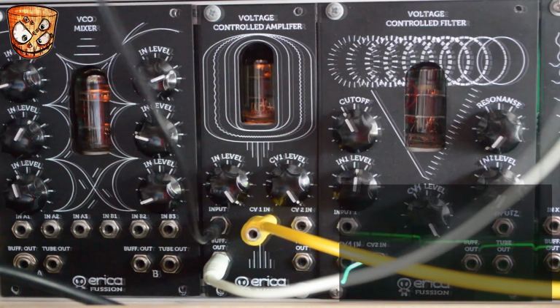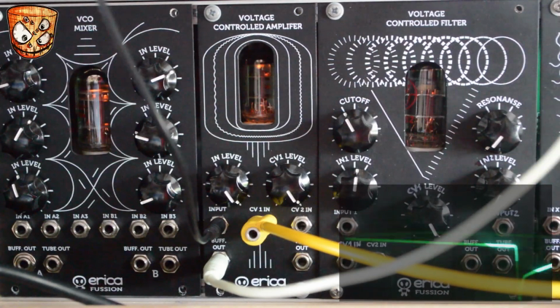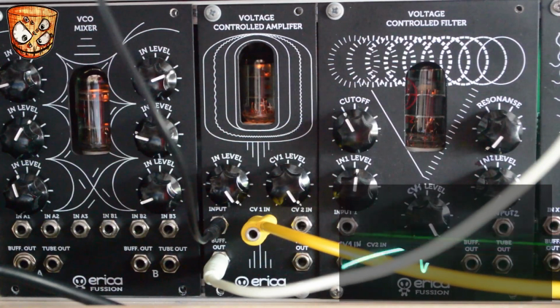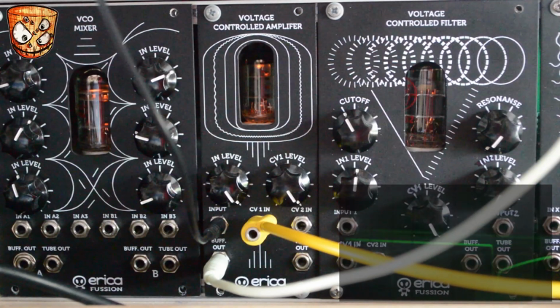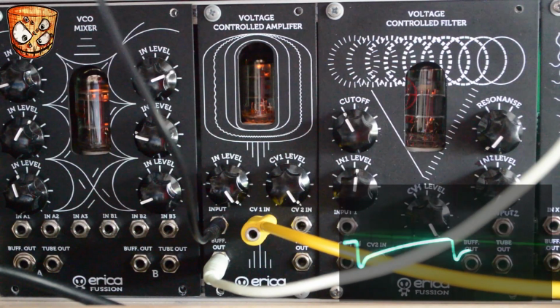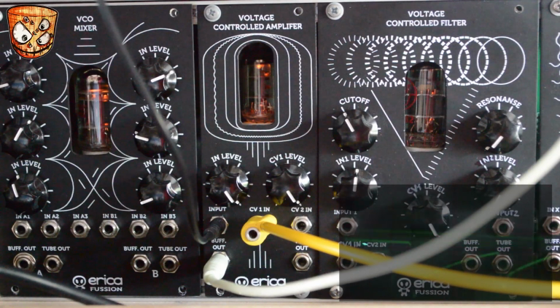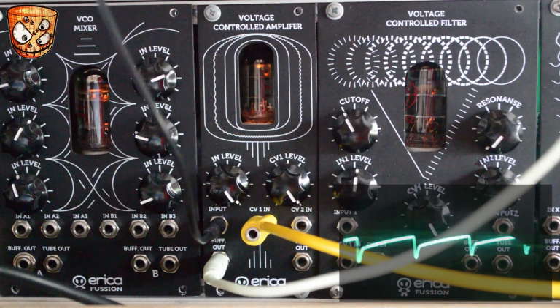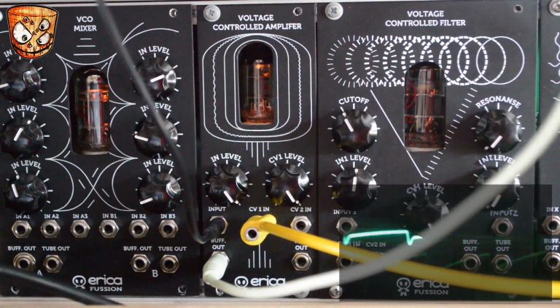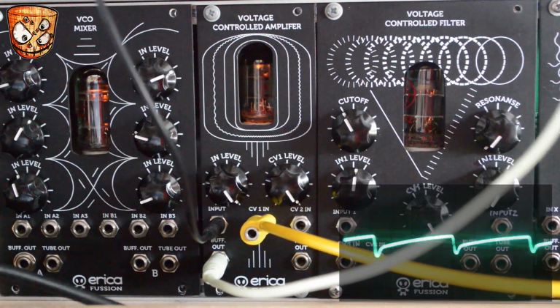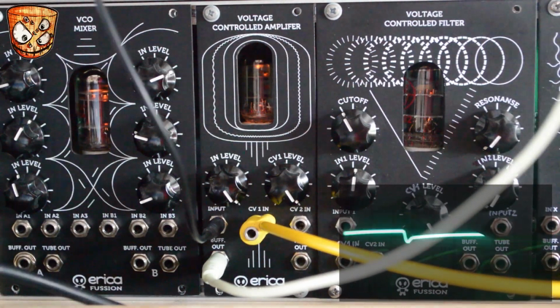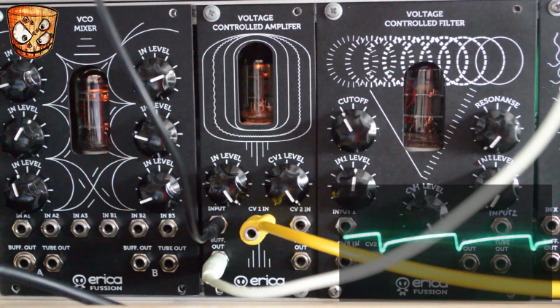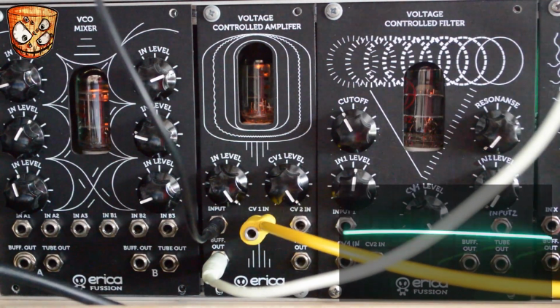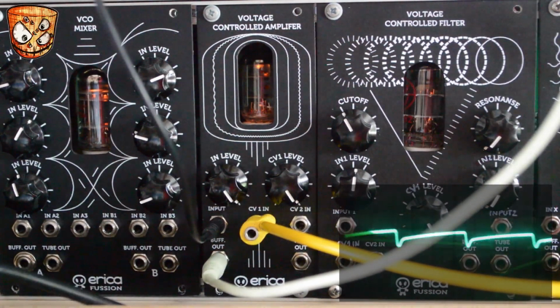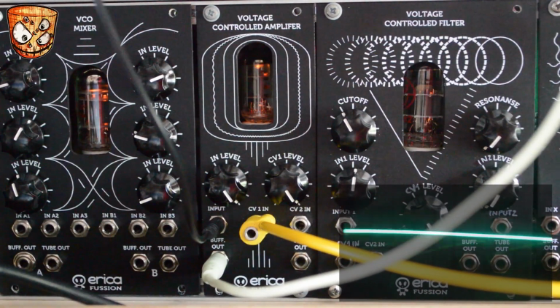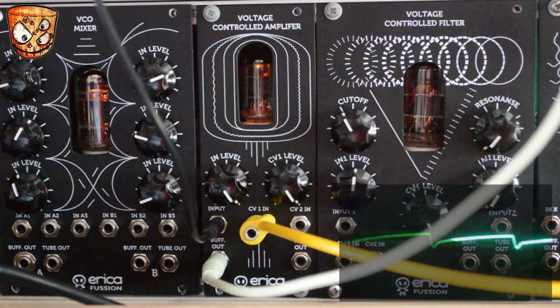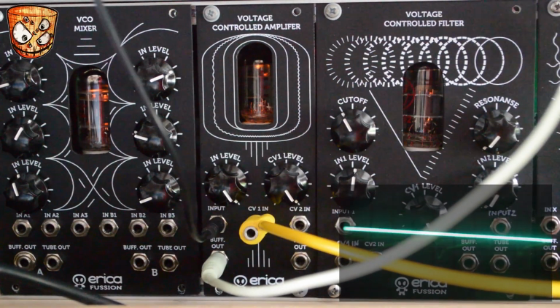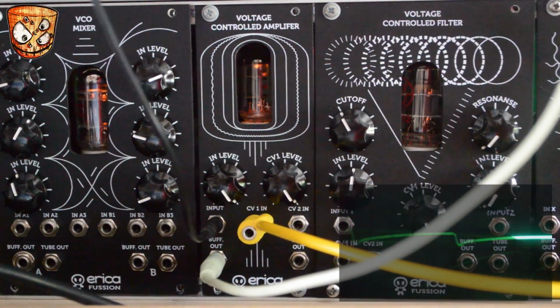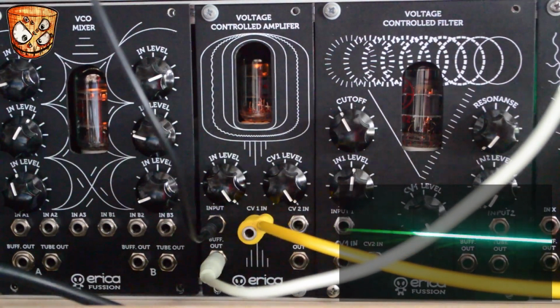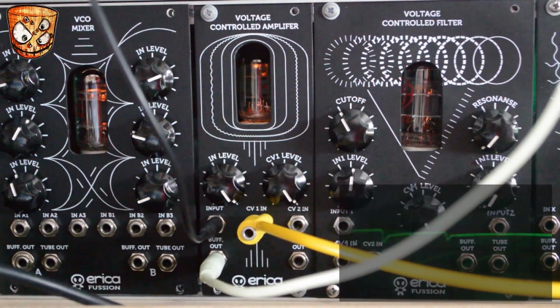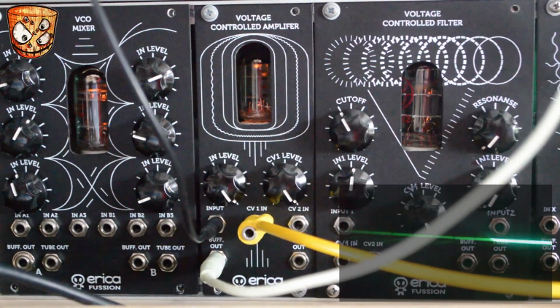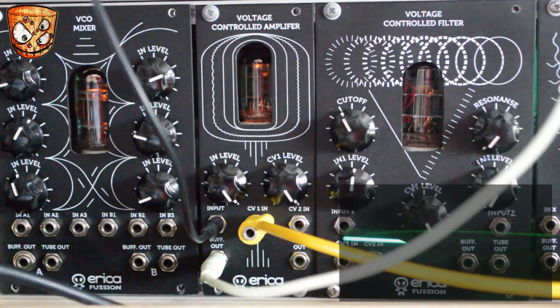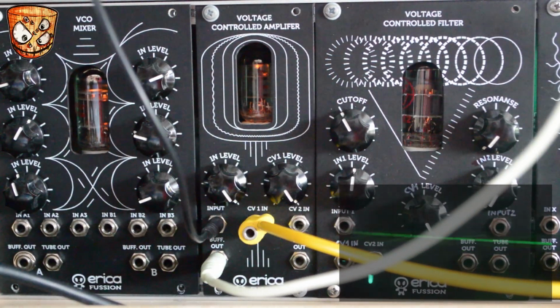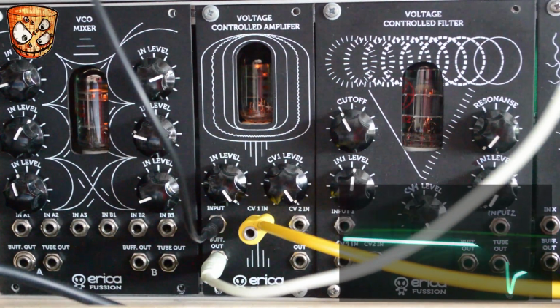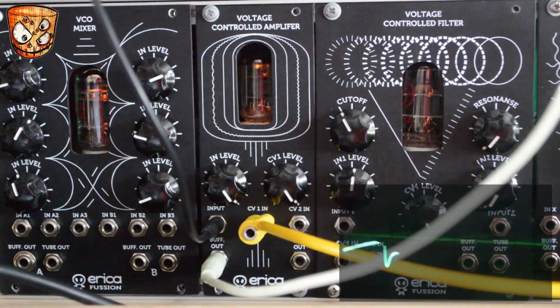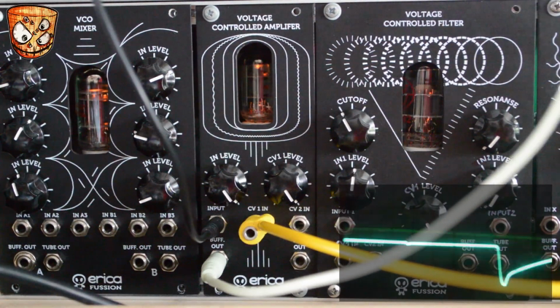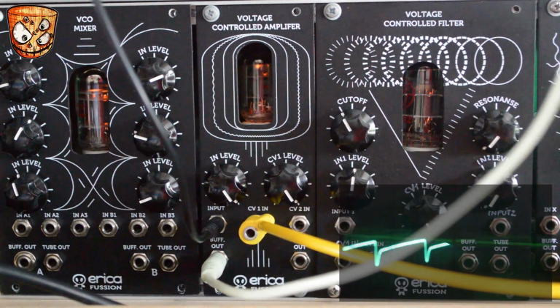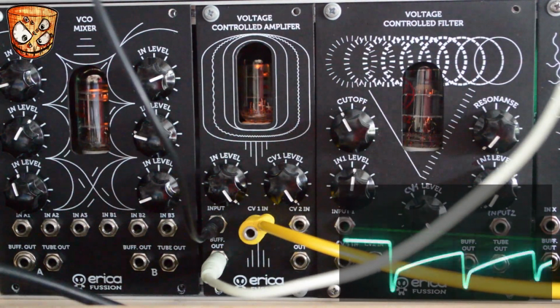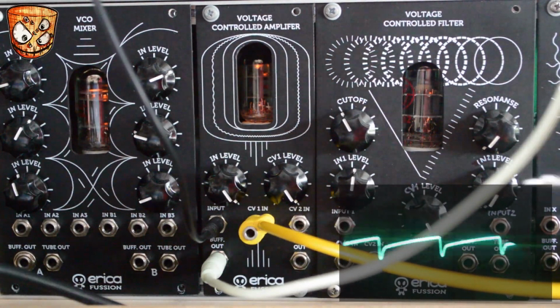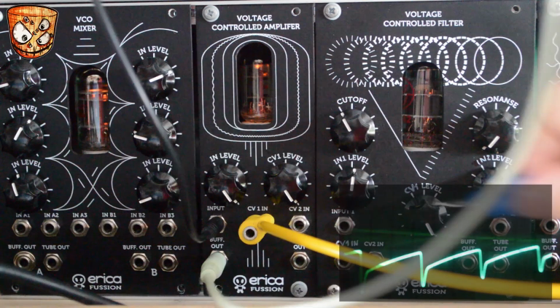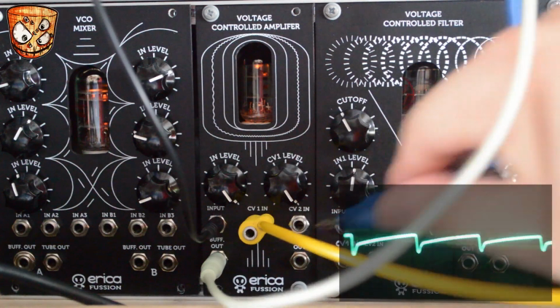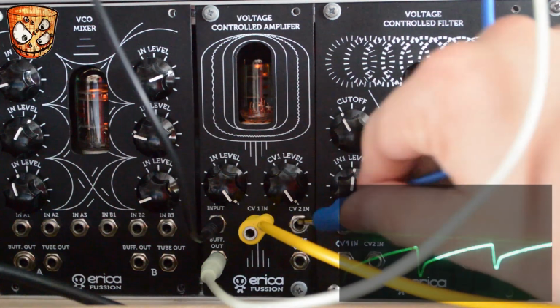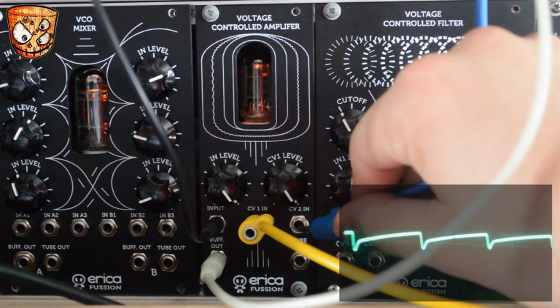Leaving the envelope there, I'm going to add a sine wave LFO — an Intellijel Dixie — going into CV input 2.